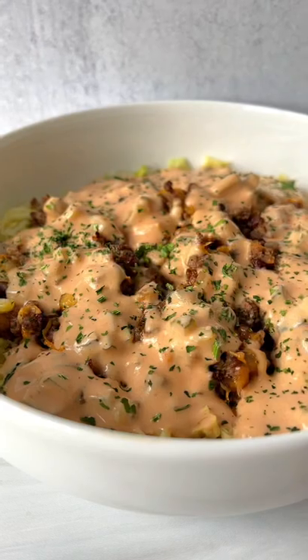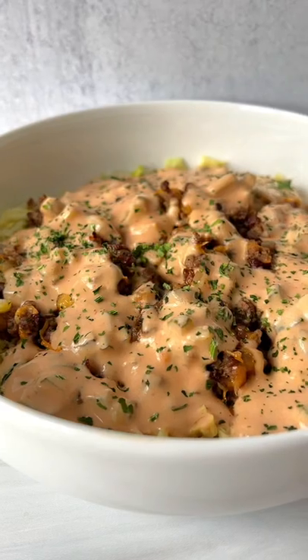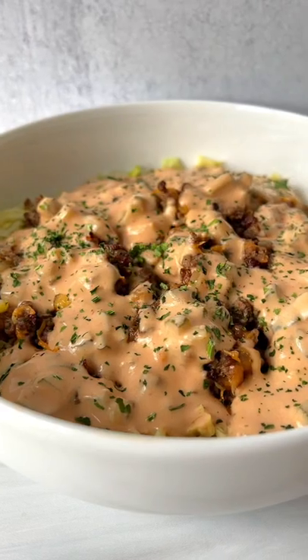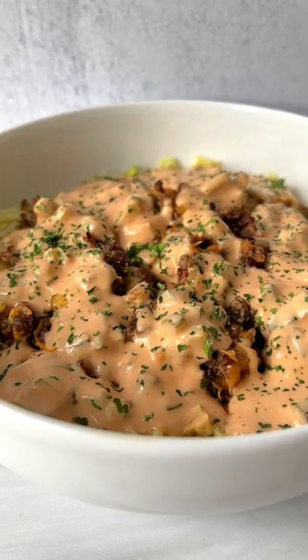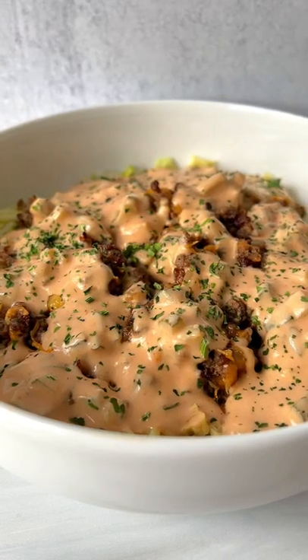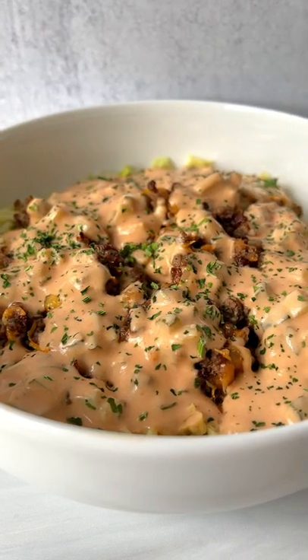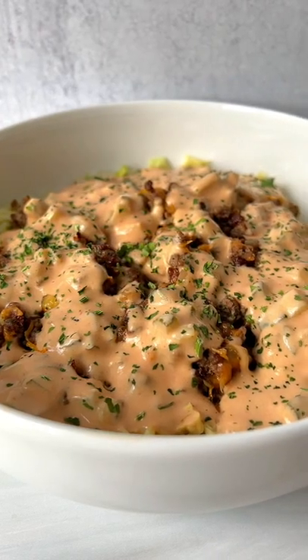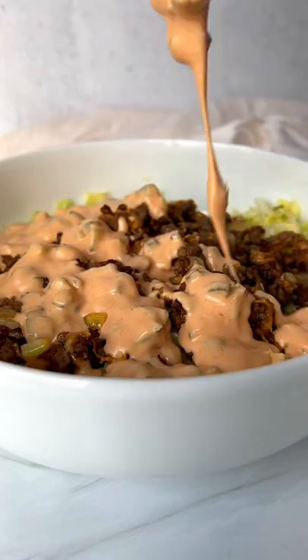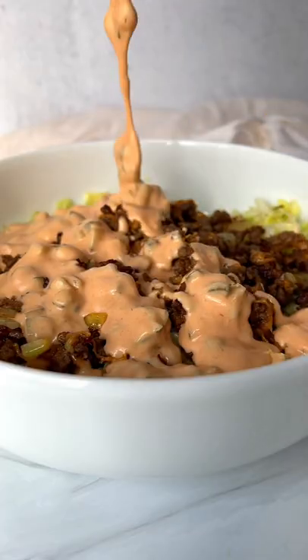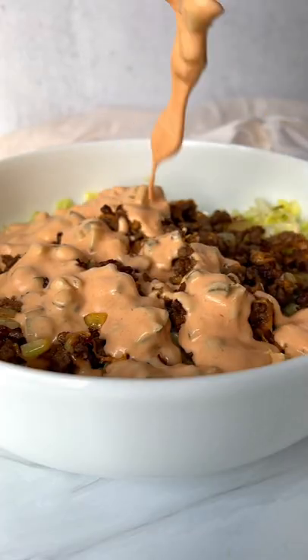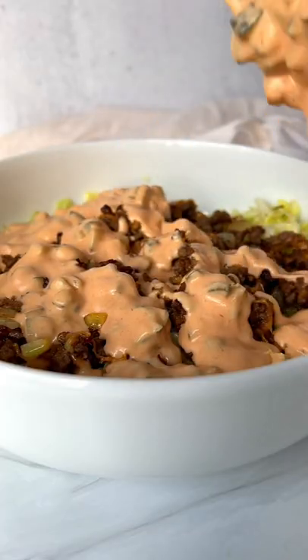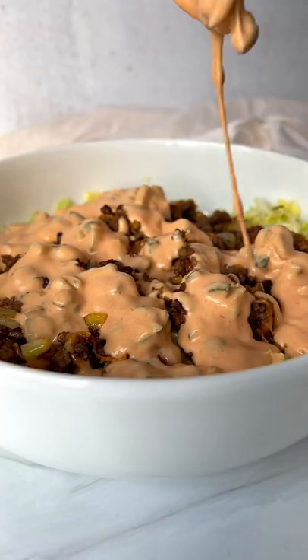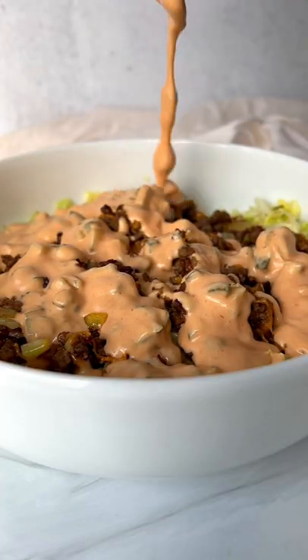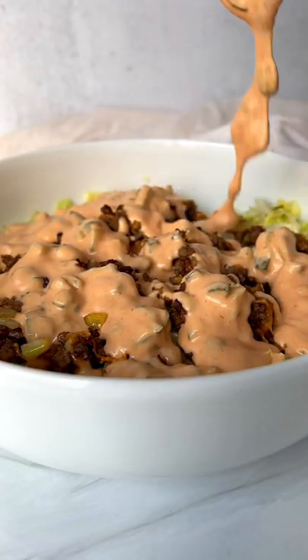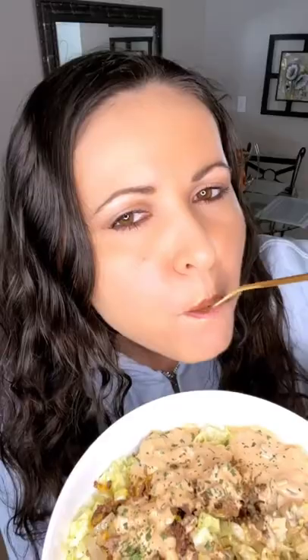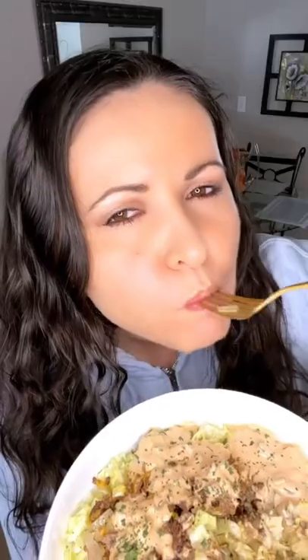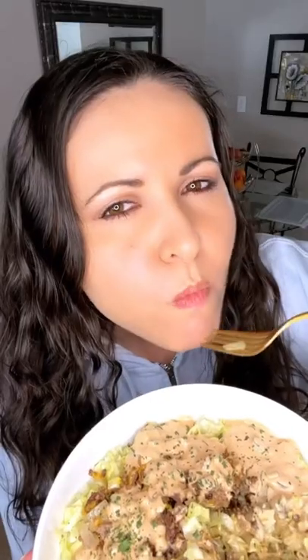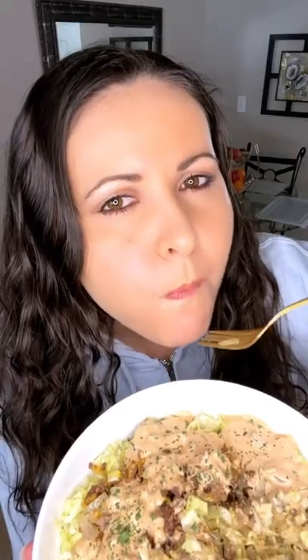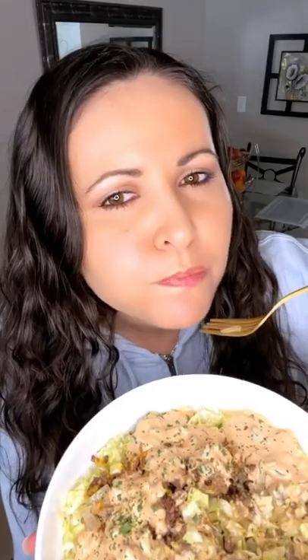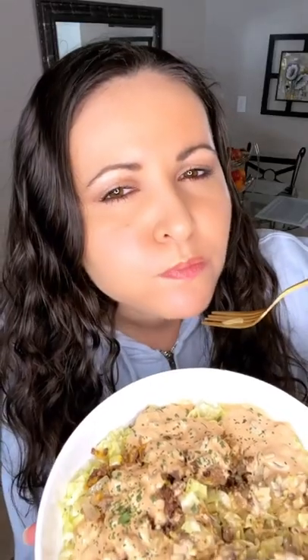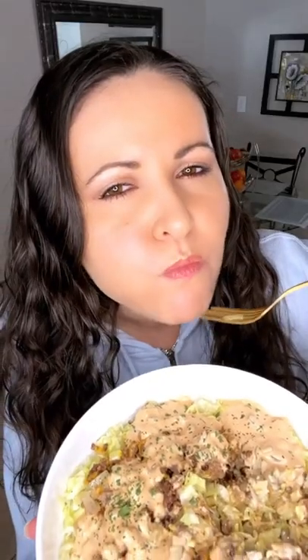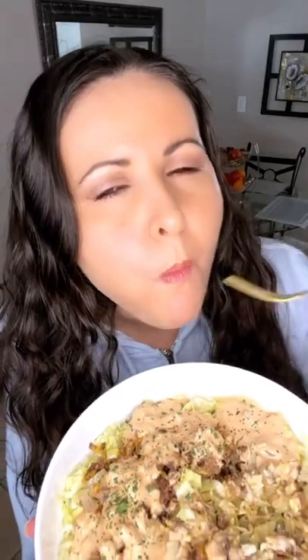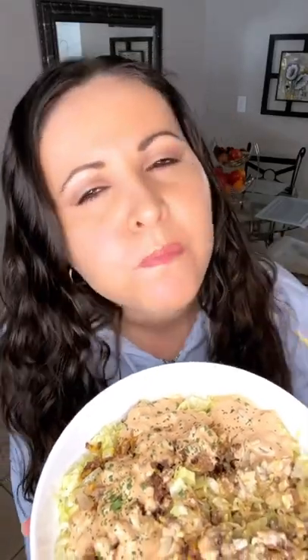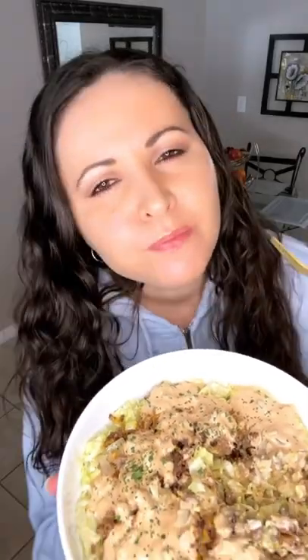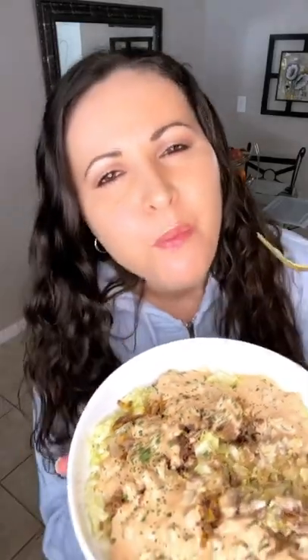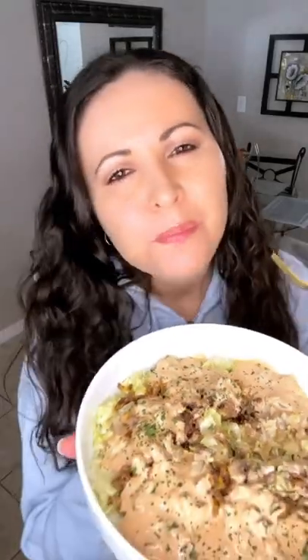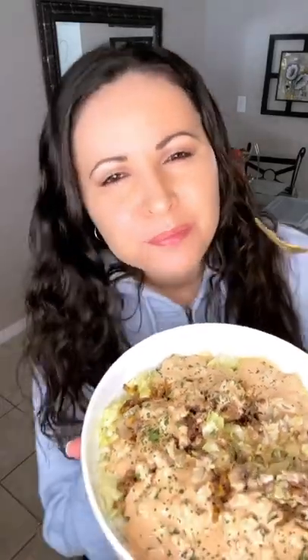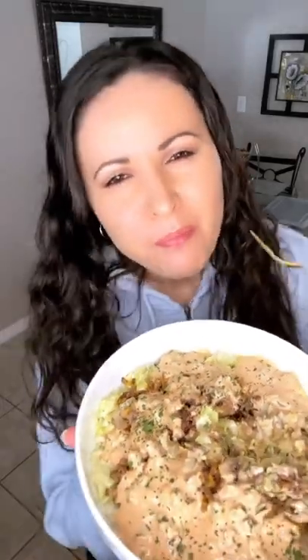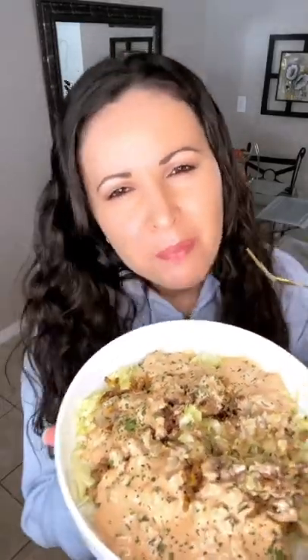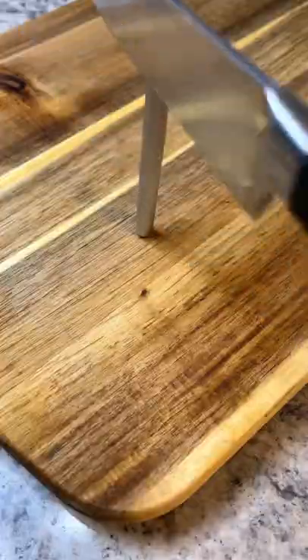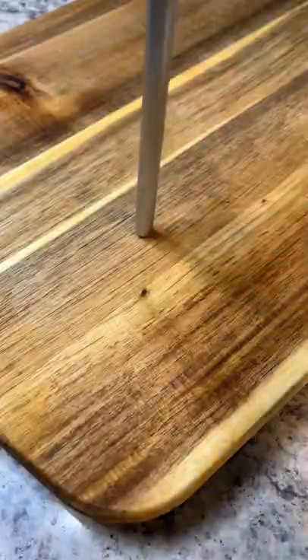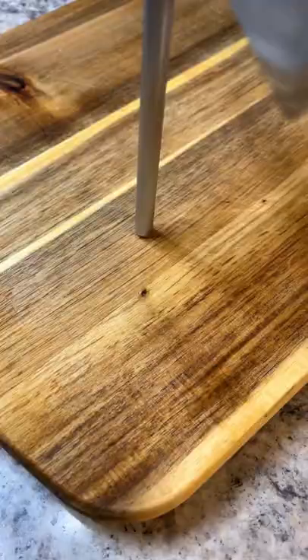When I'm craving a Big Mac, I make my Big Mac salad at home and it's just as good. Let's go!